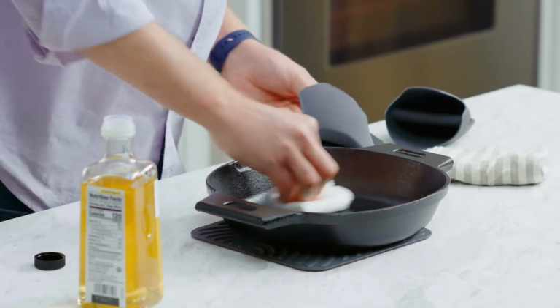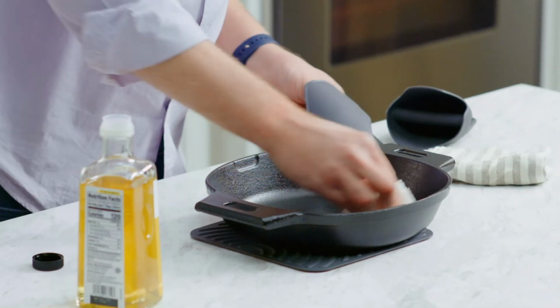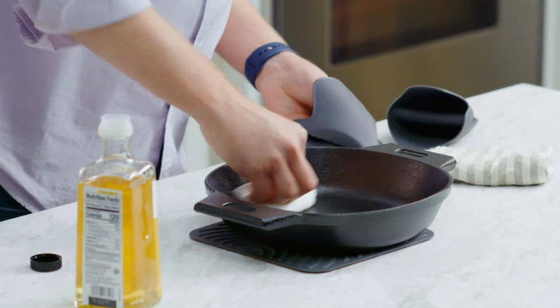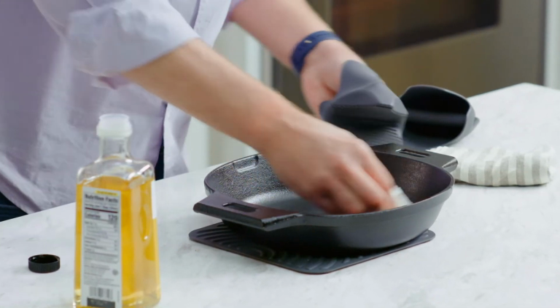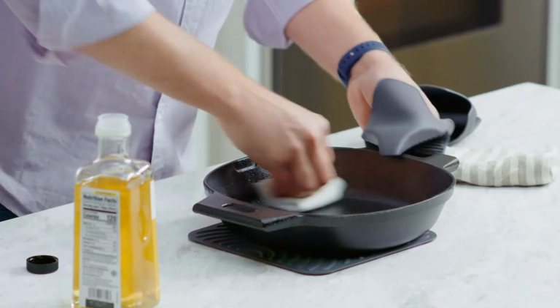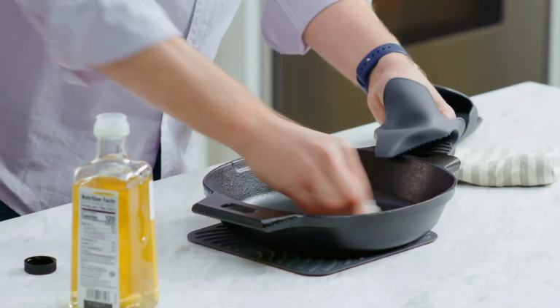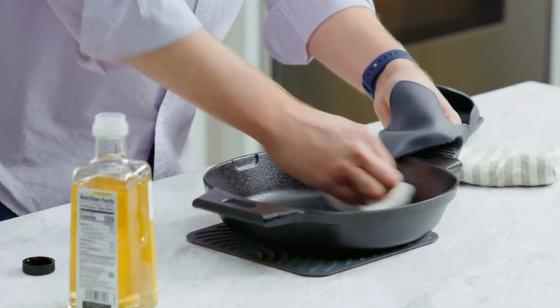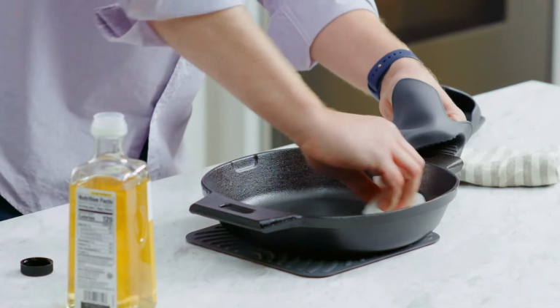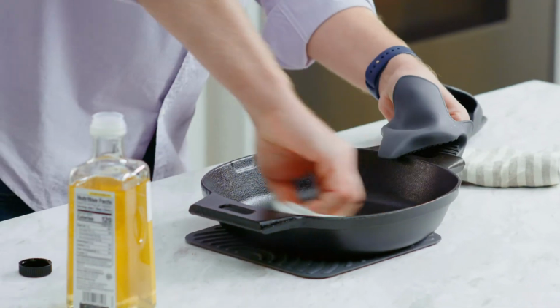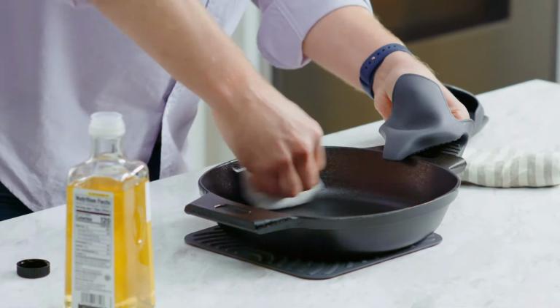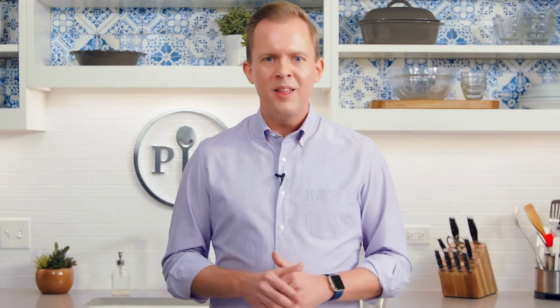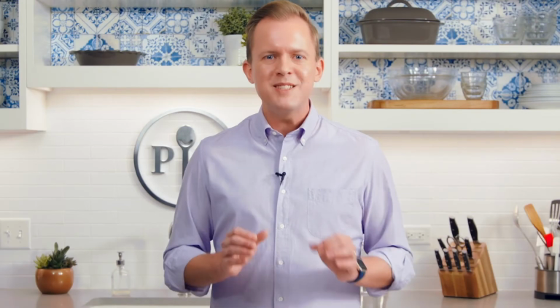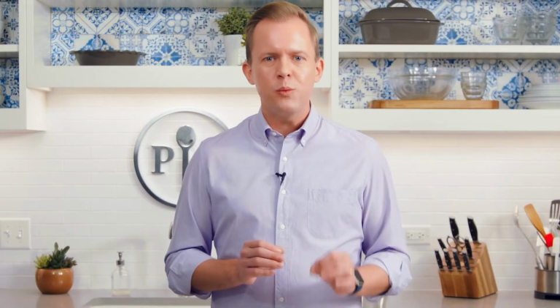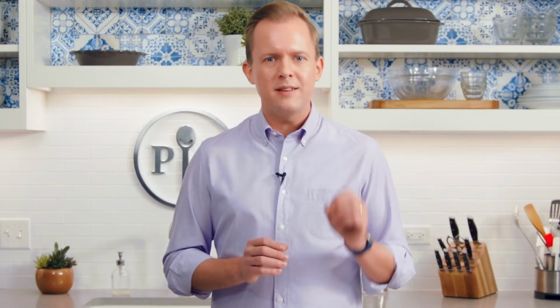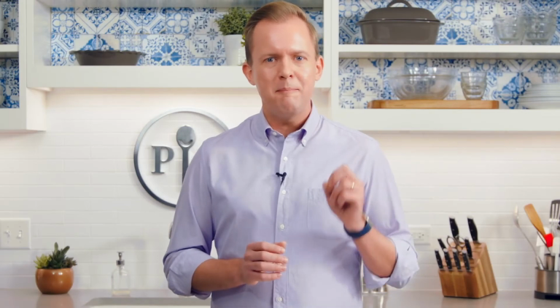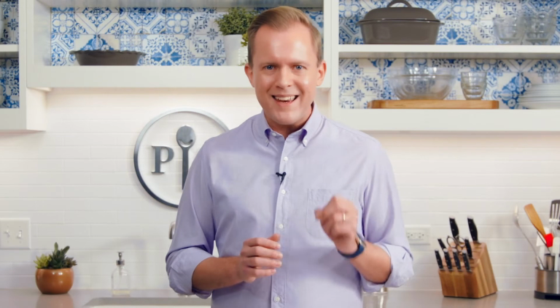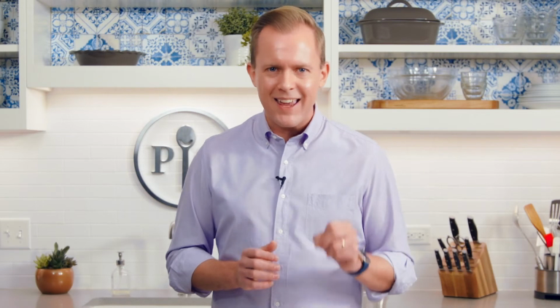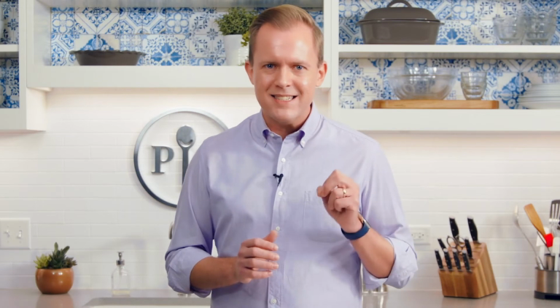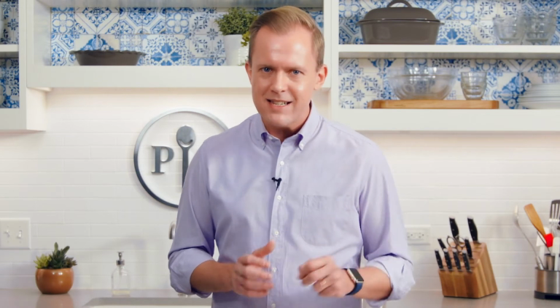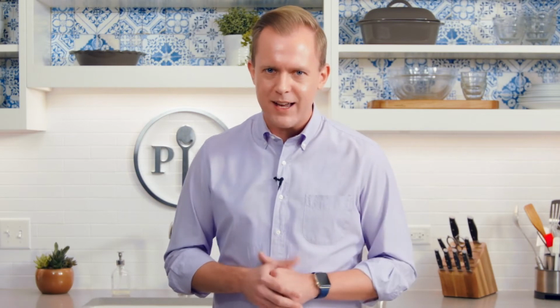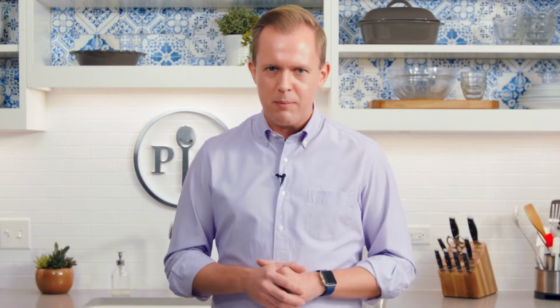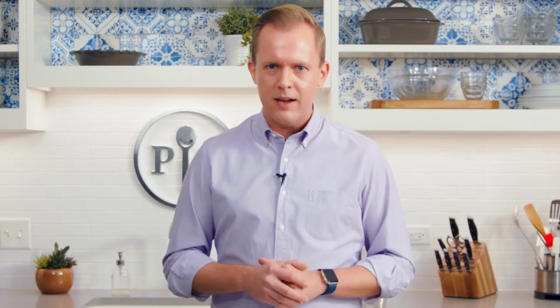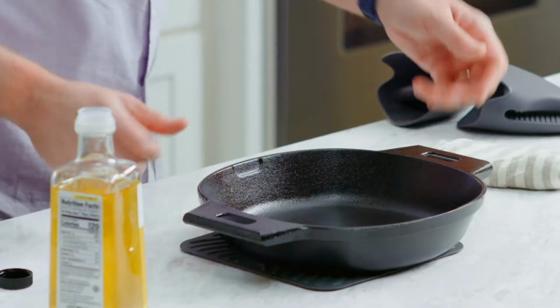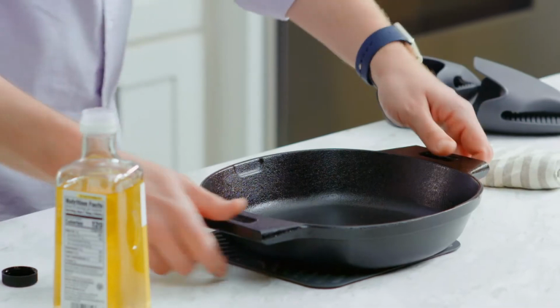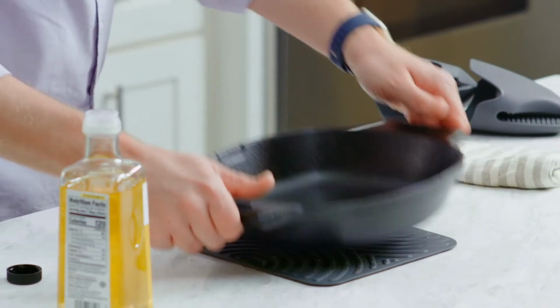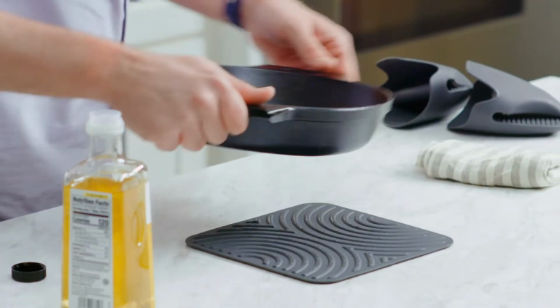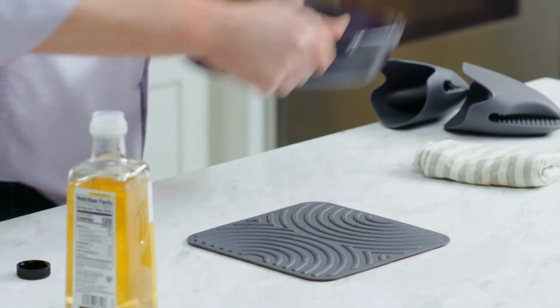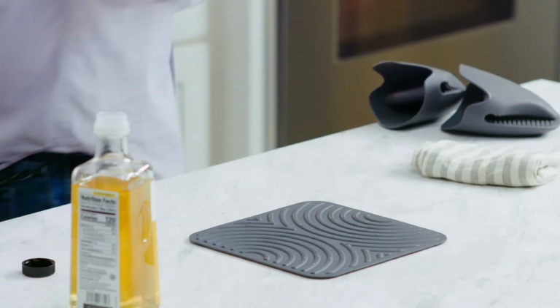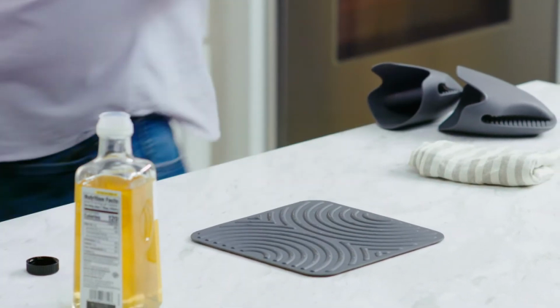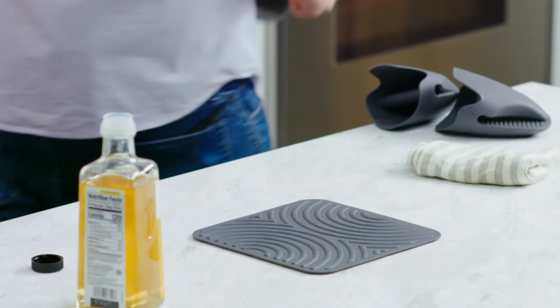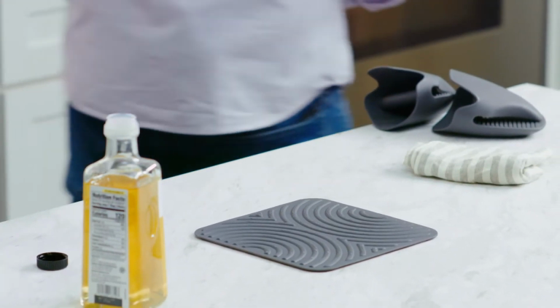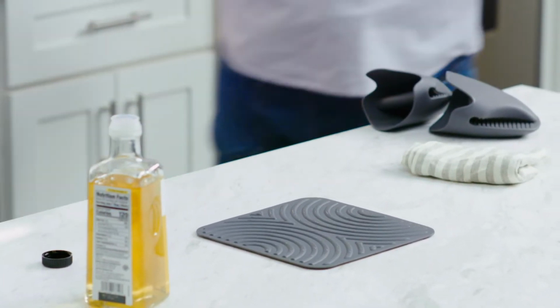While the pan is still warm, rub it very lightly with cooking oil like vegetable oil or canola. This is the way to maintain the seasoning of the pan. Then store it in a dry place.